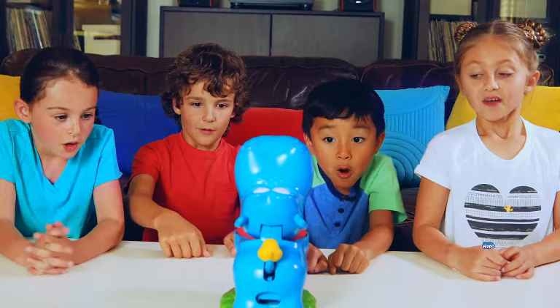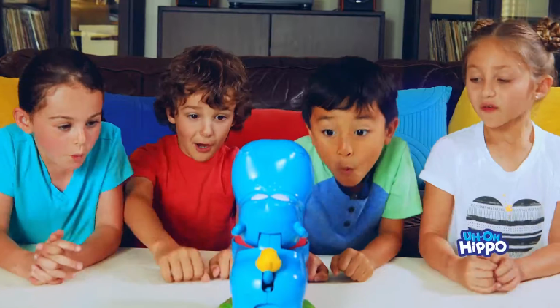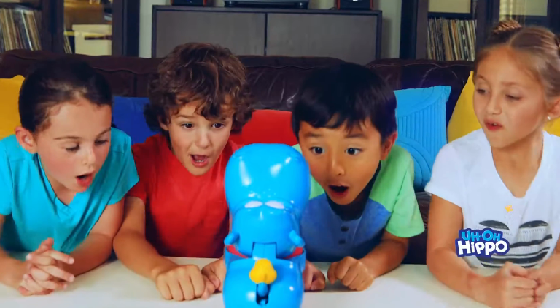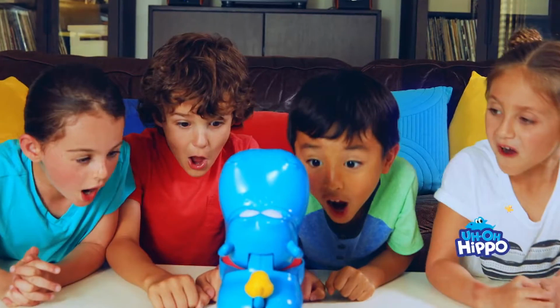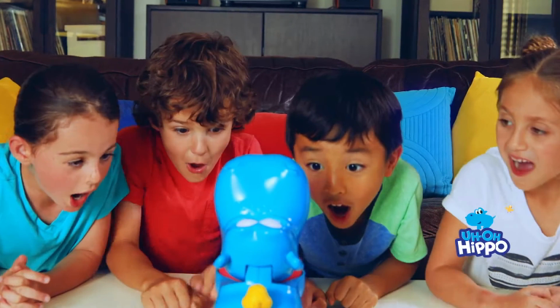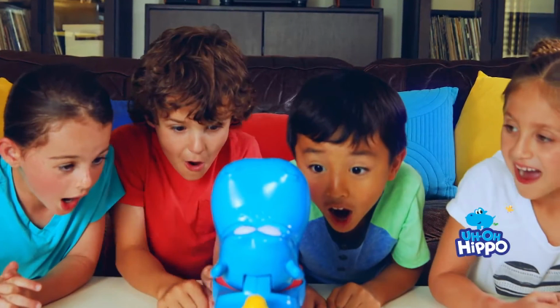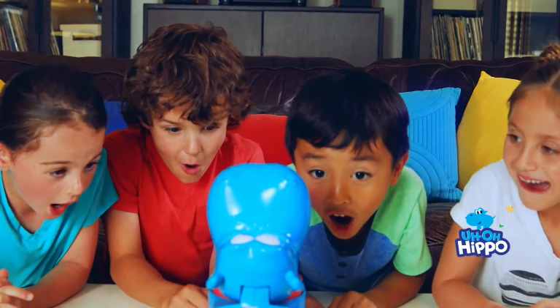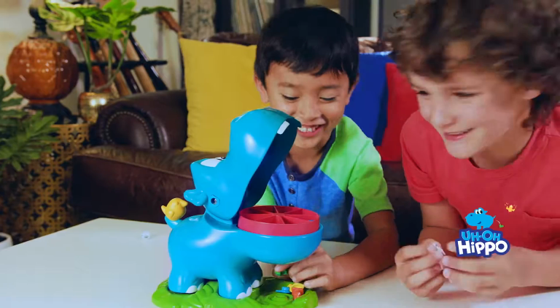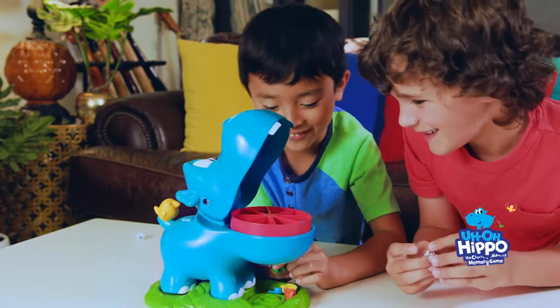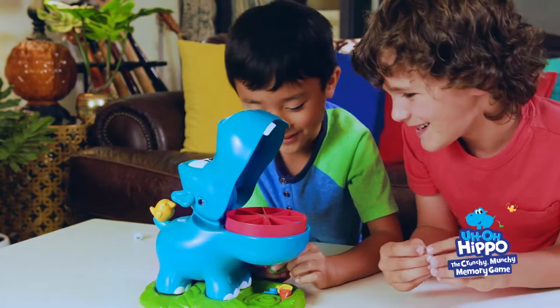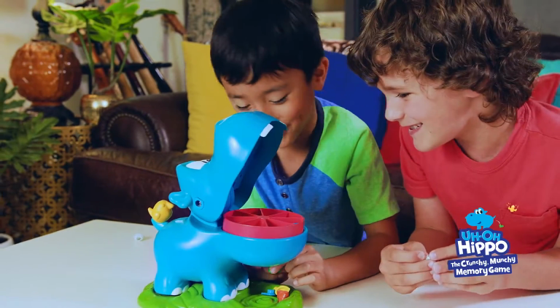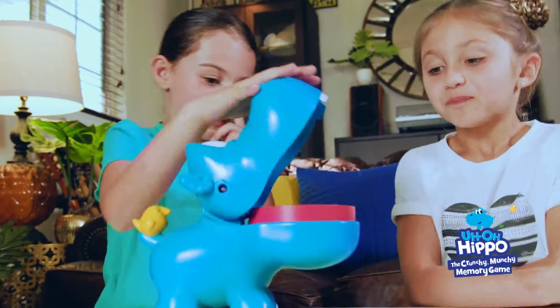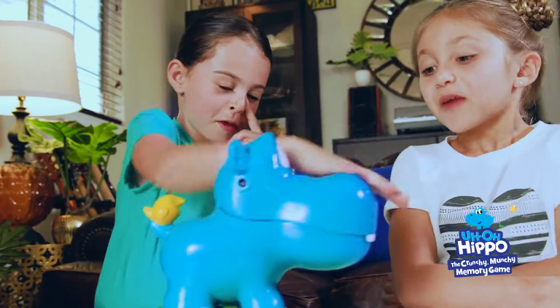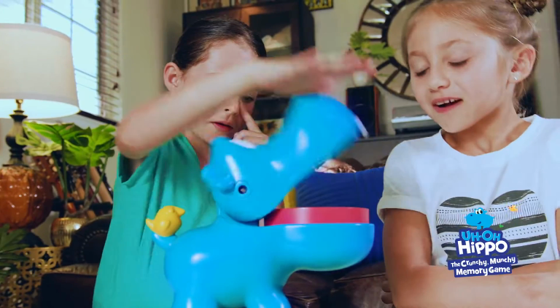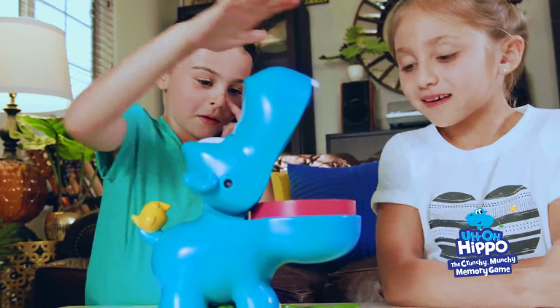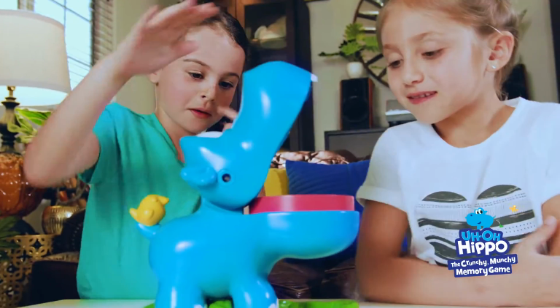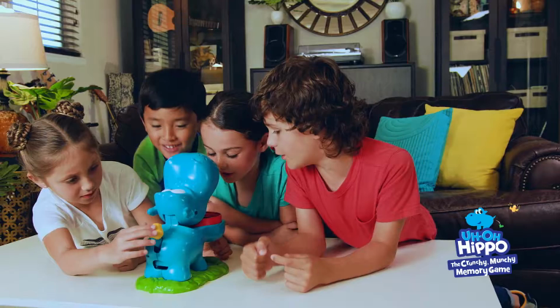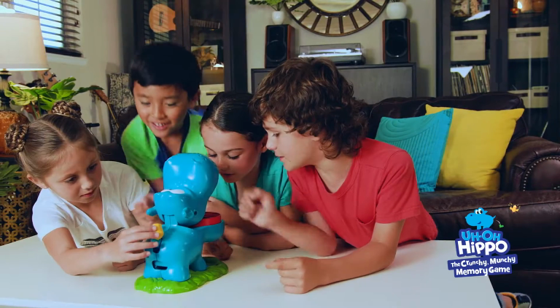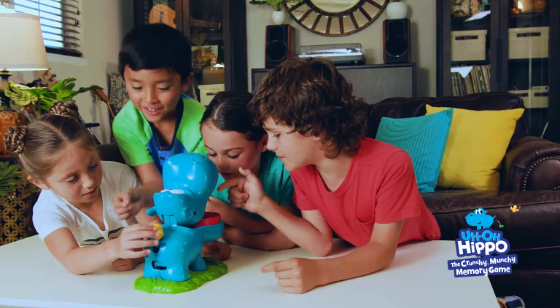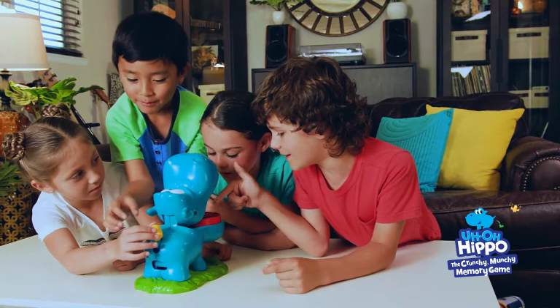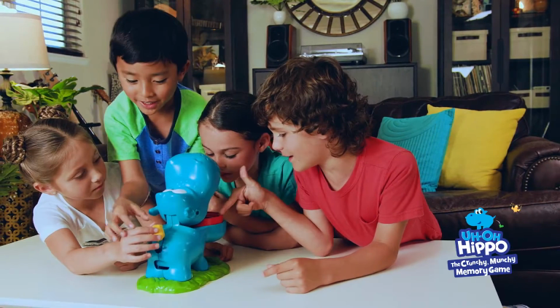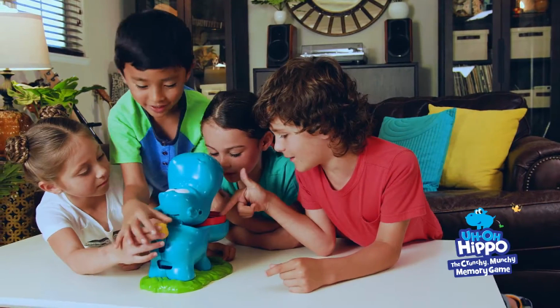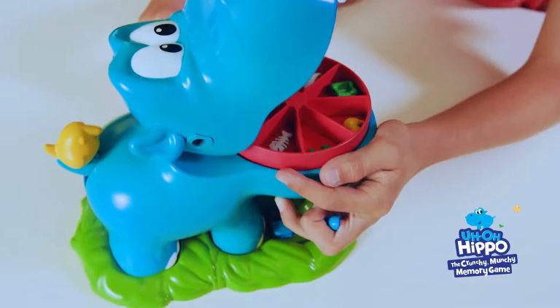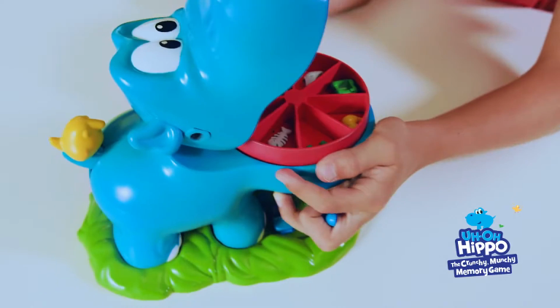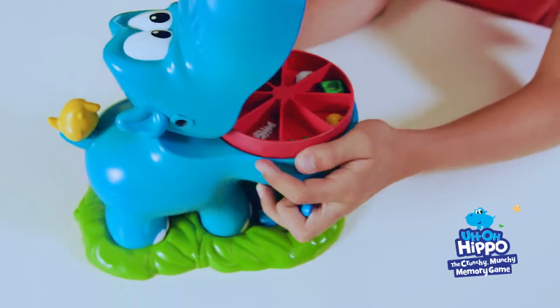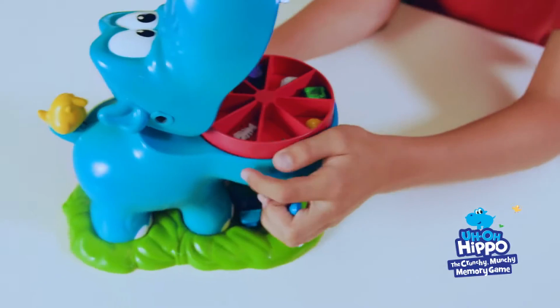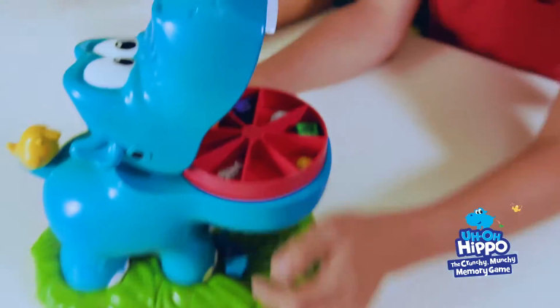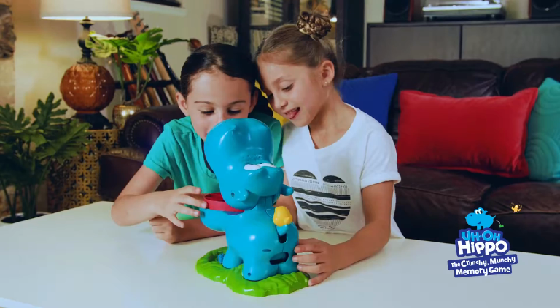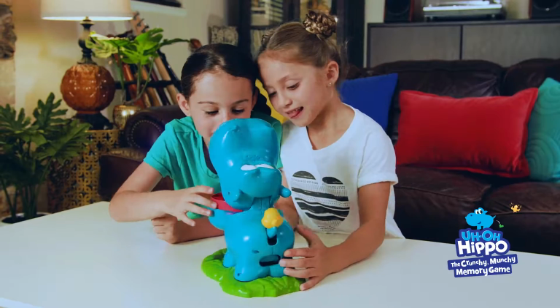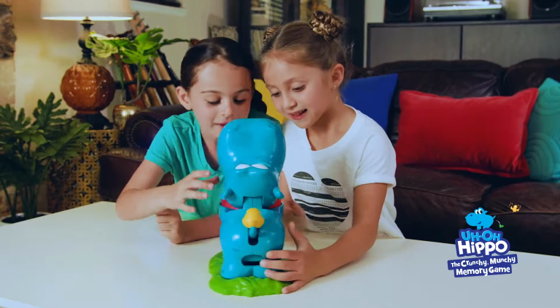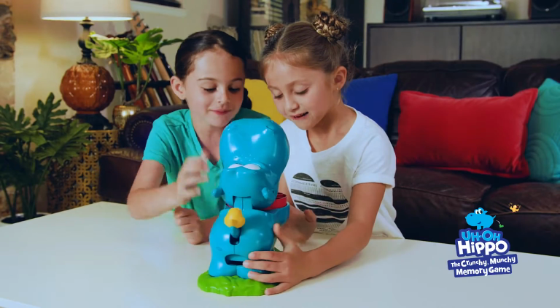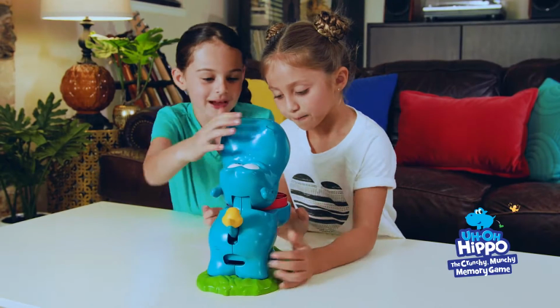It's Uh-Oh Hippo, the Crunchy Munchie memory game! Uh-Oh! Can you remember what Hugo ate?